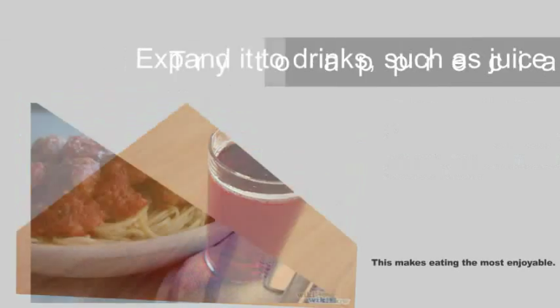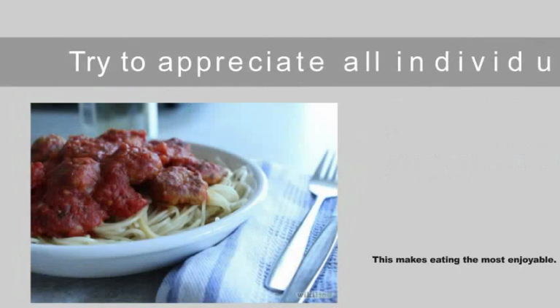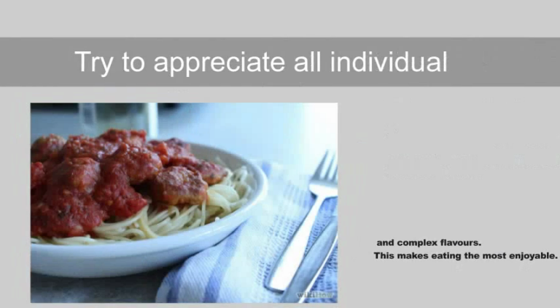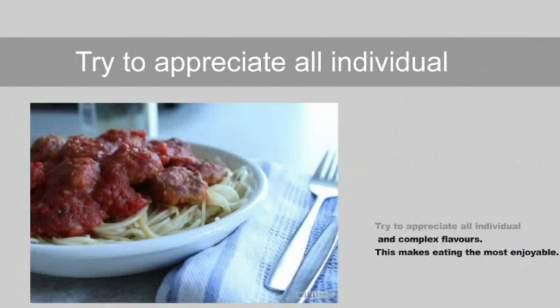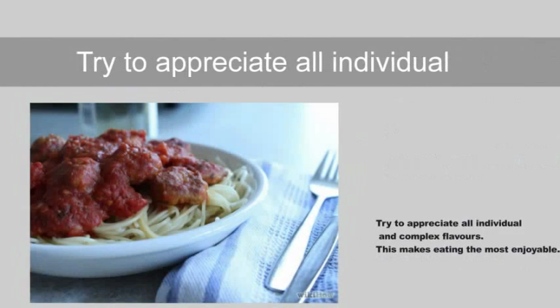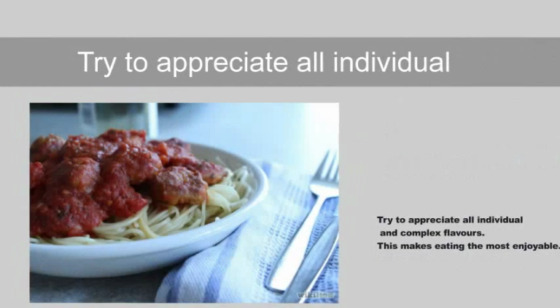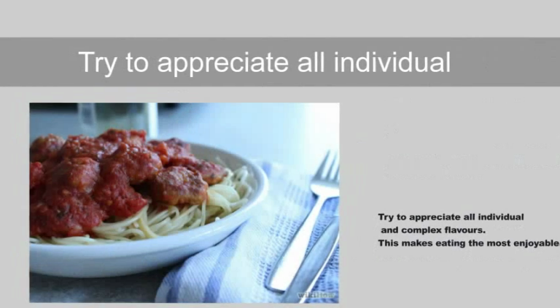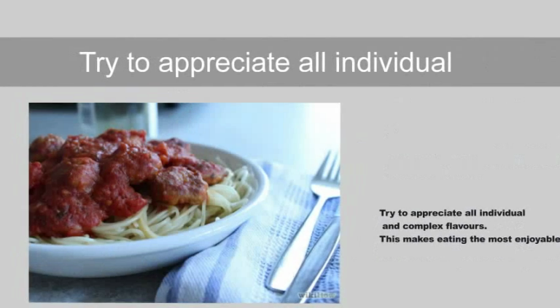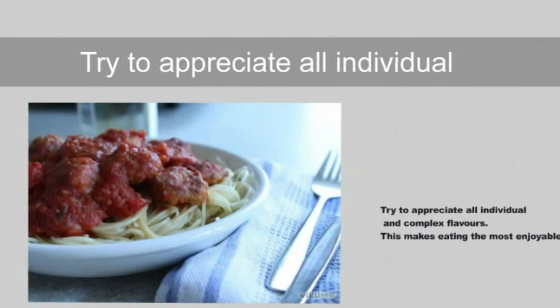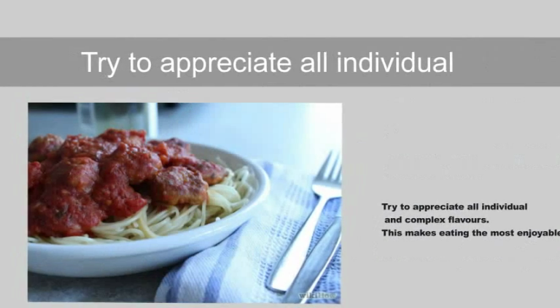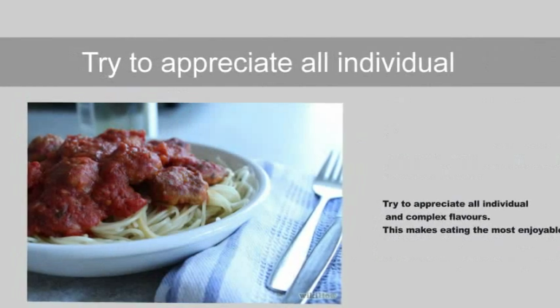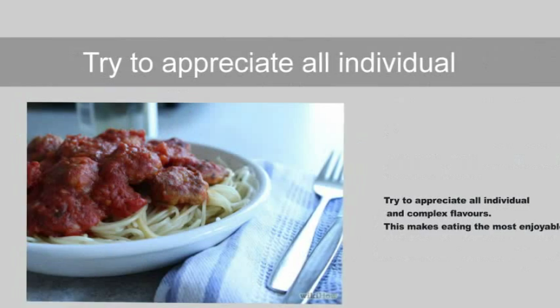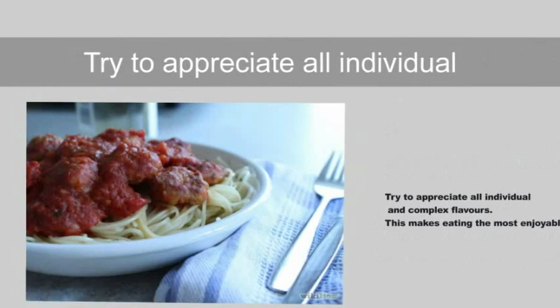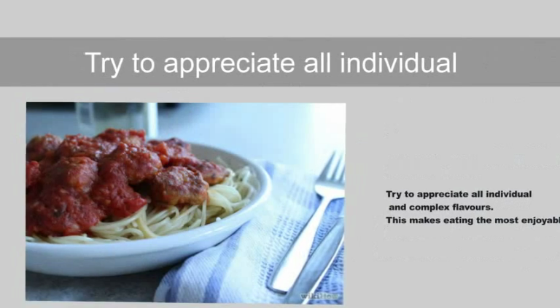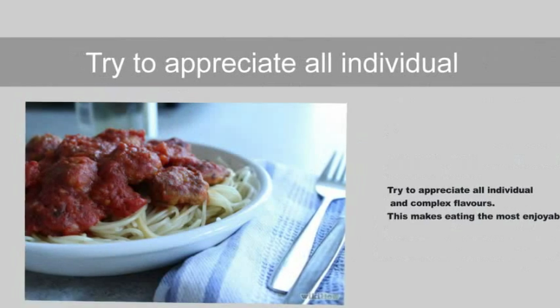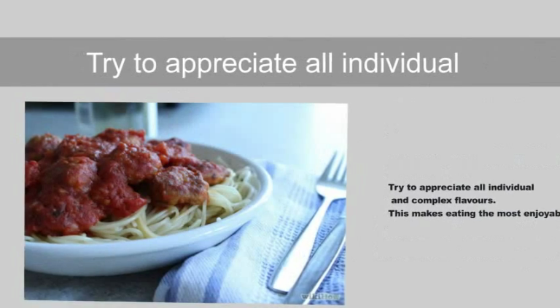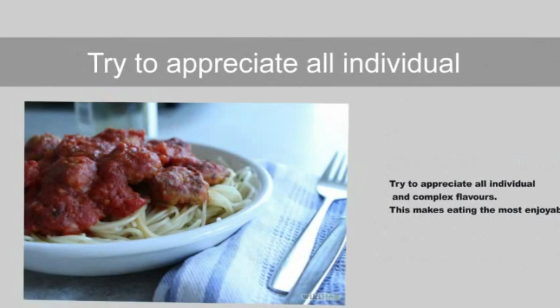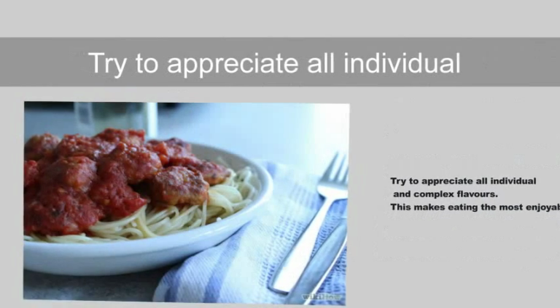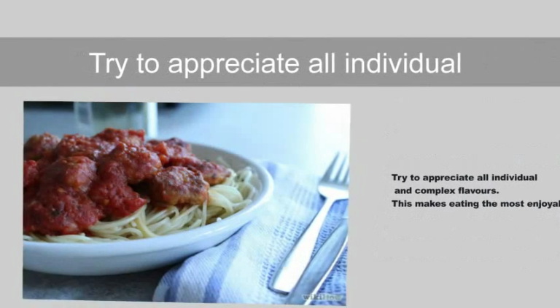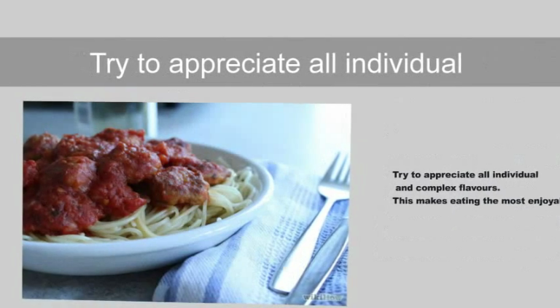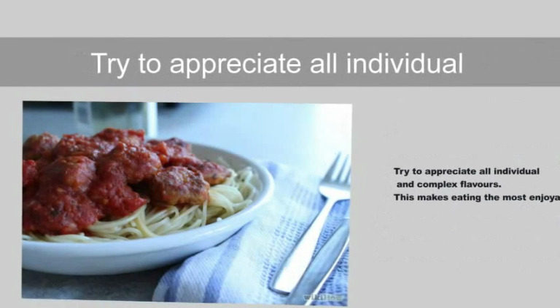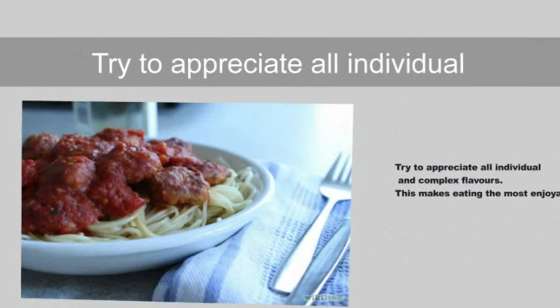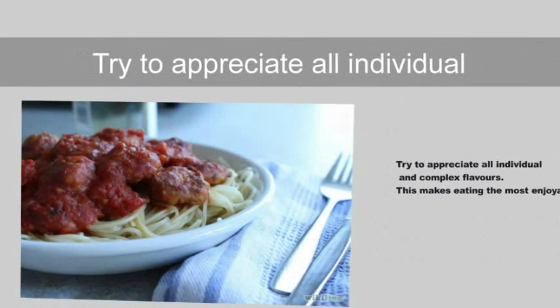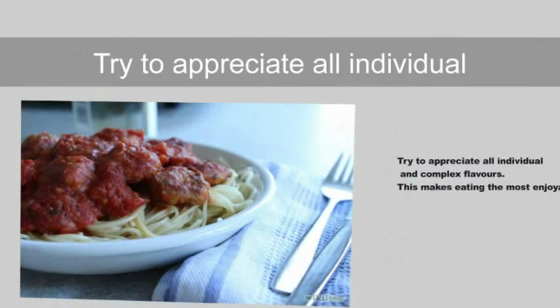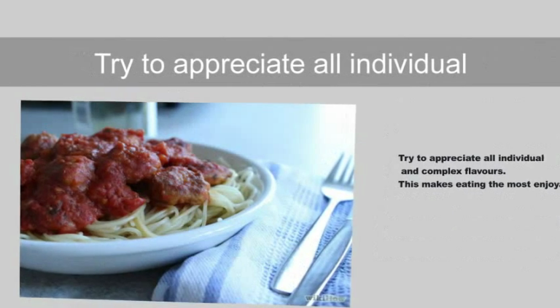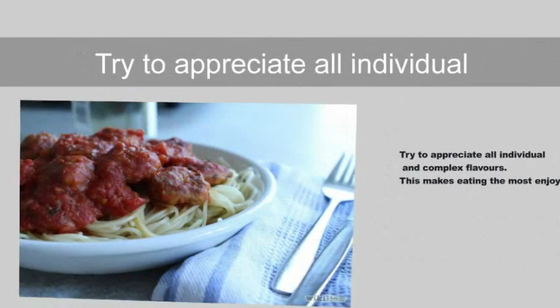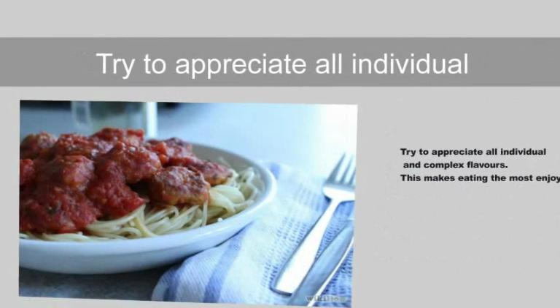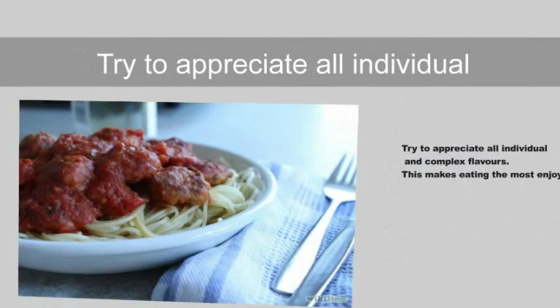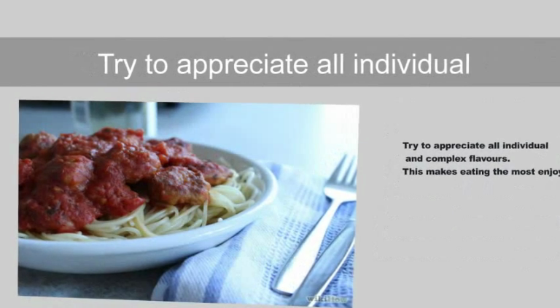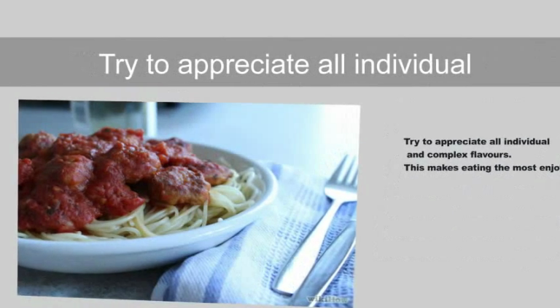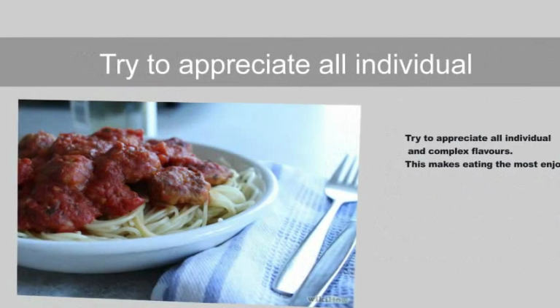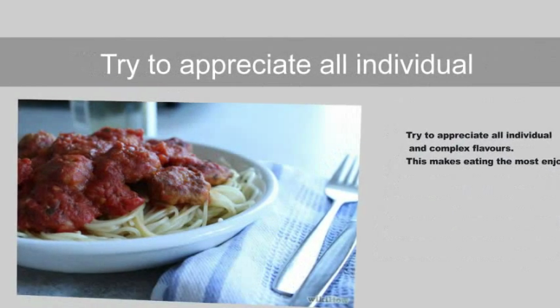Step 12: Try to appreciate all individual and complex flavors. This makes eating the most enjoyable.